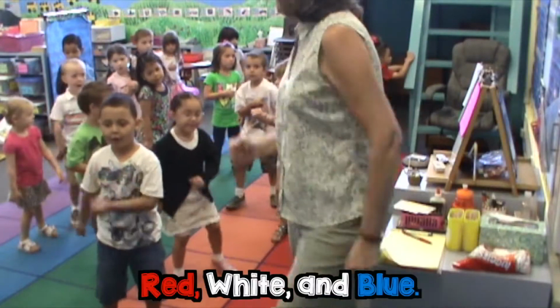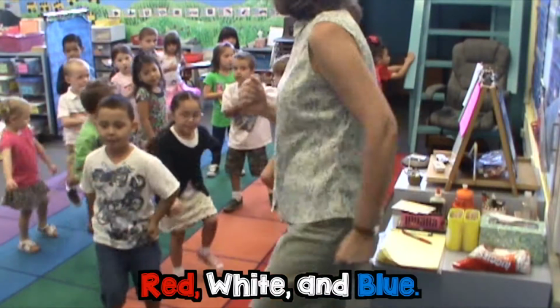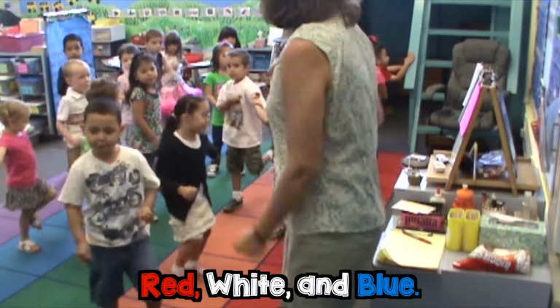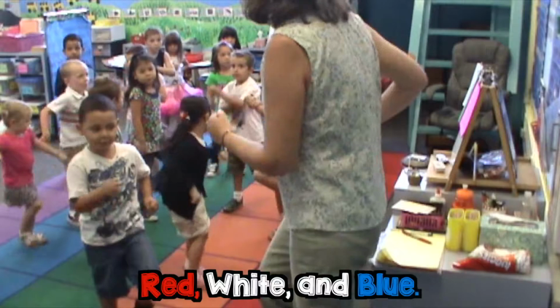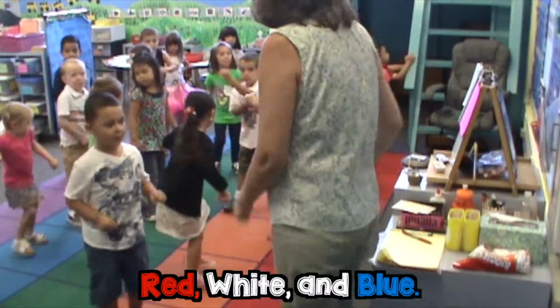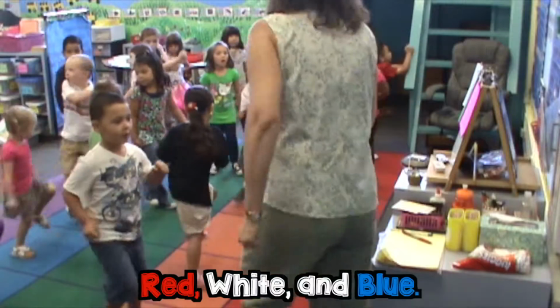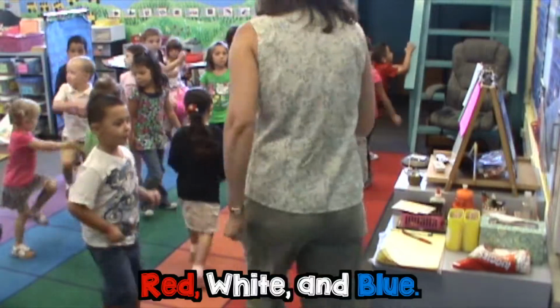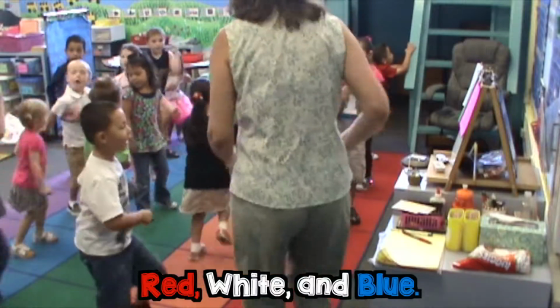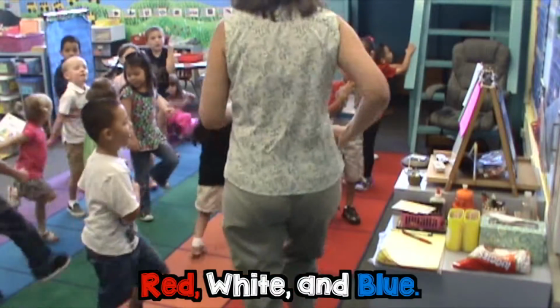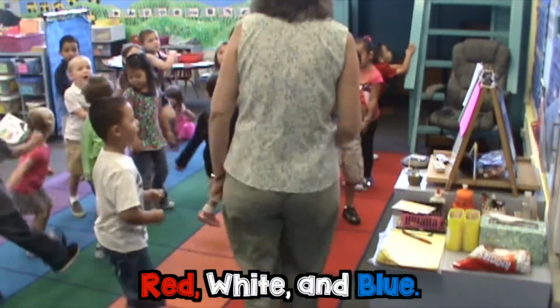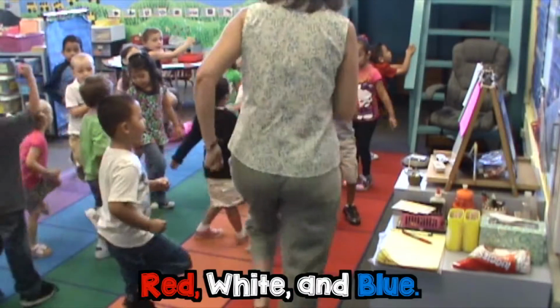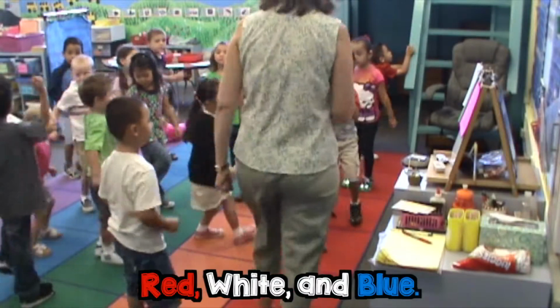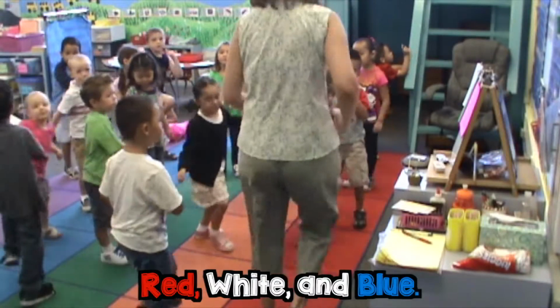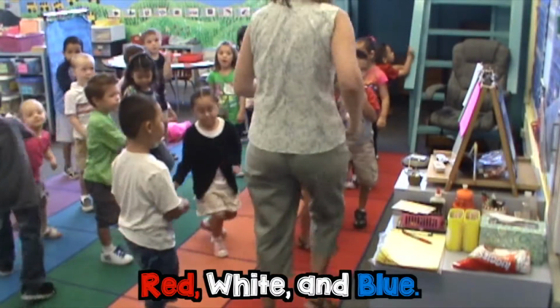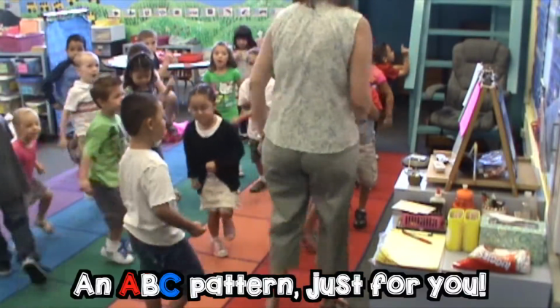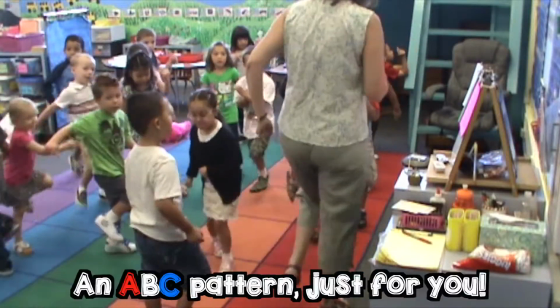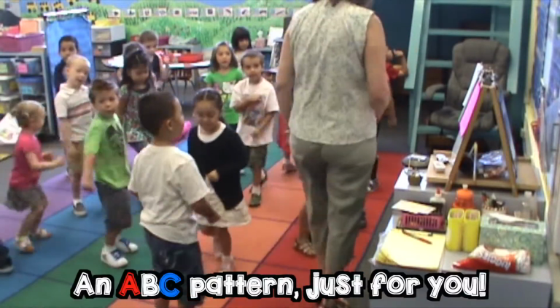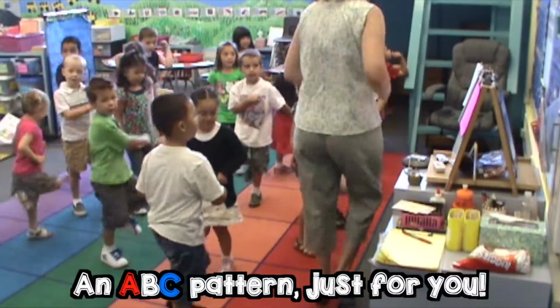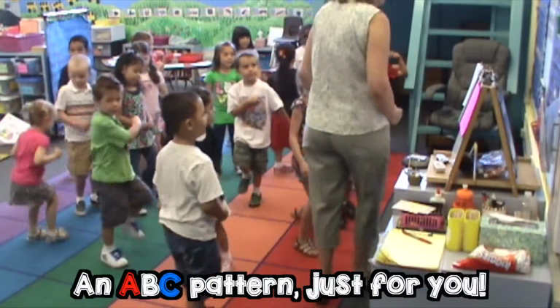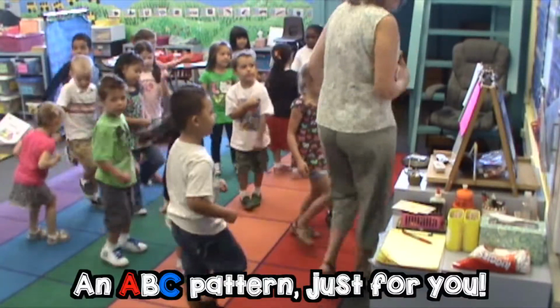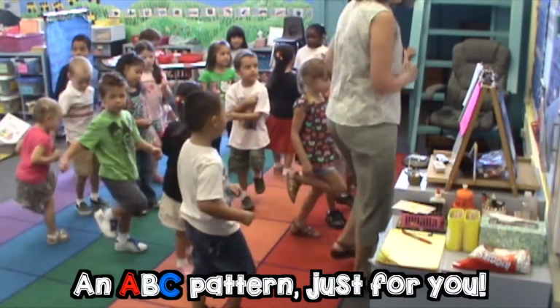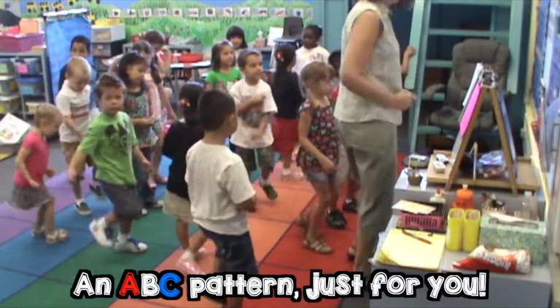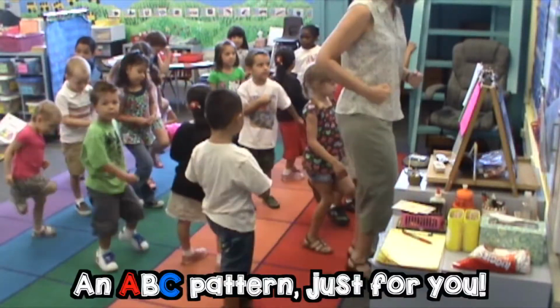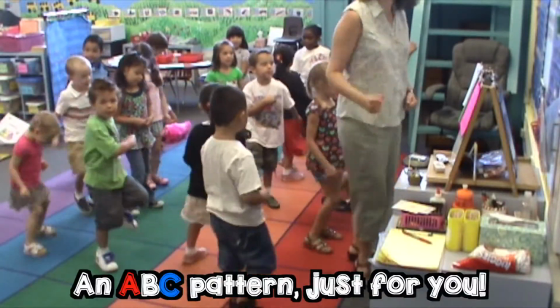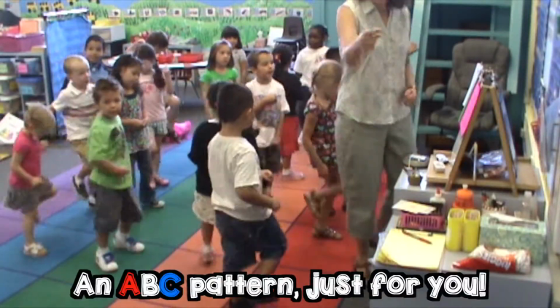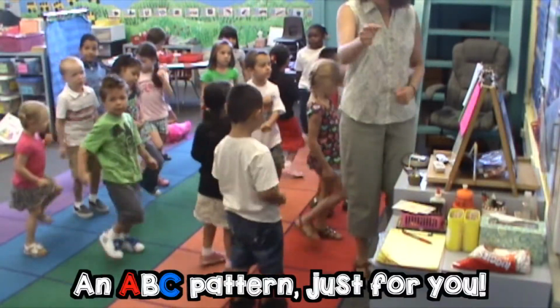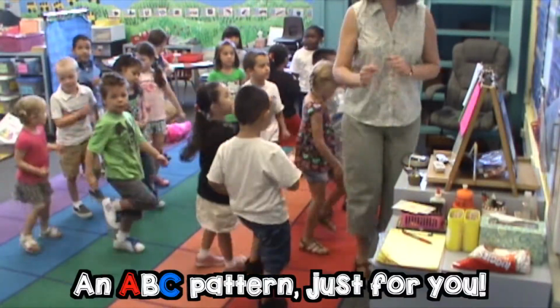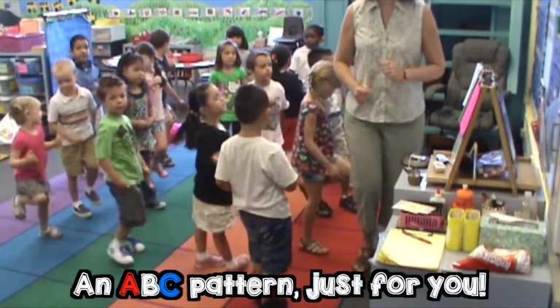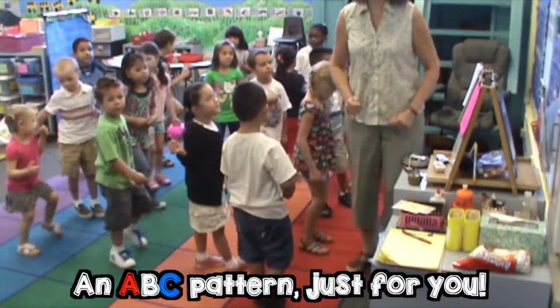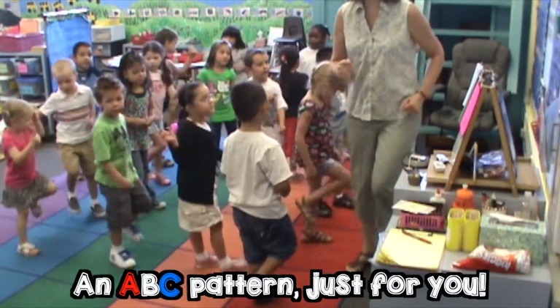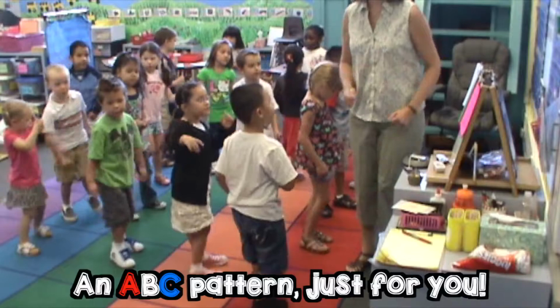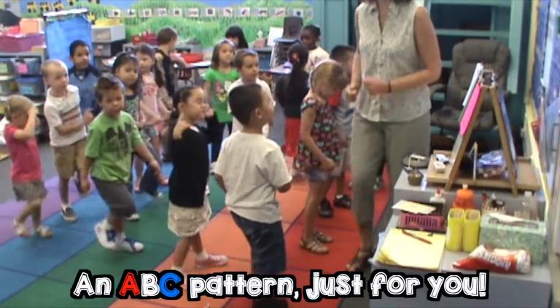Red, white, and blue, red, white, and blue, ABC pattern dance for you.